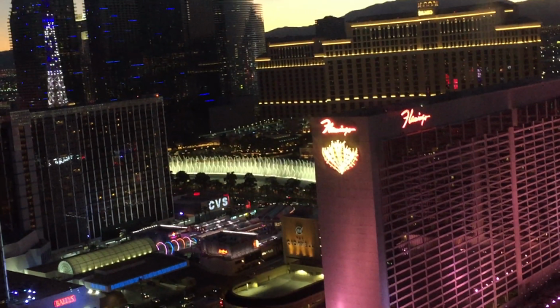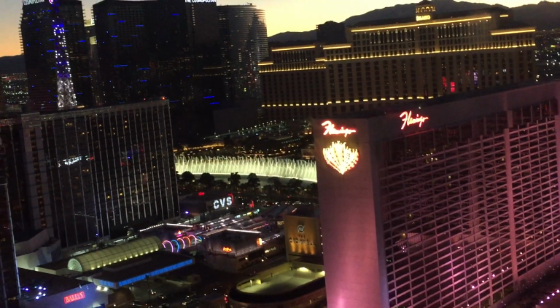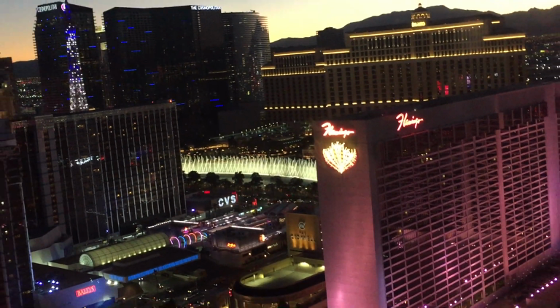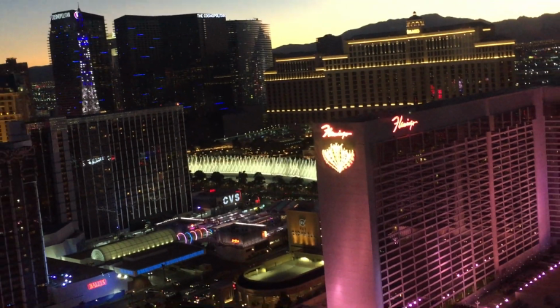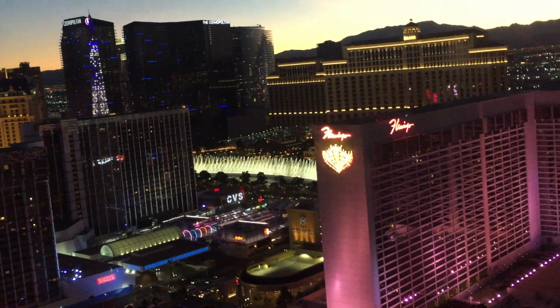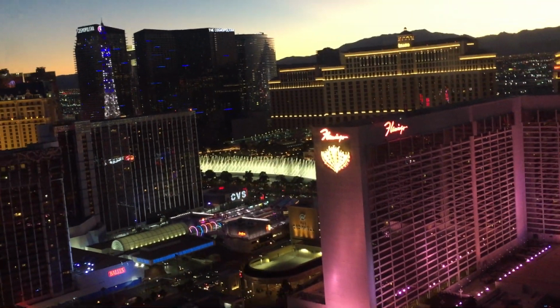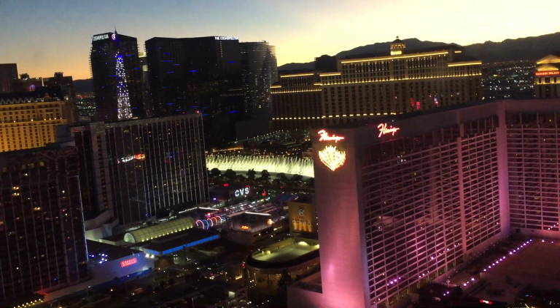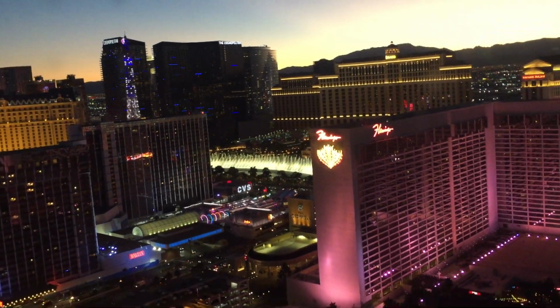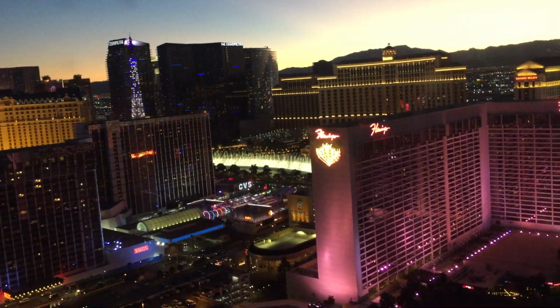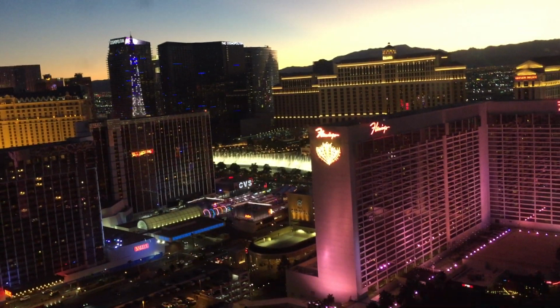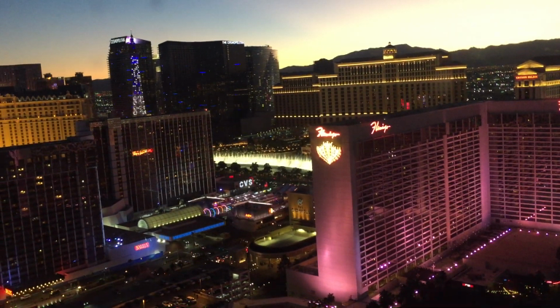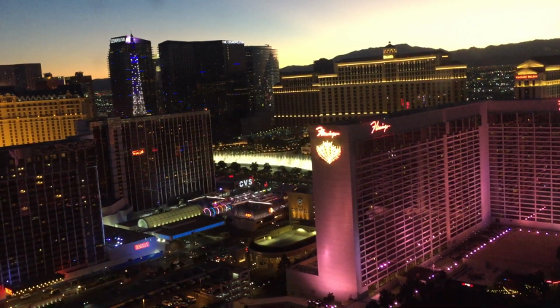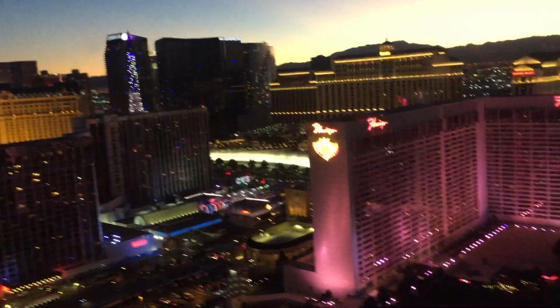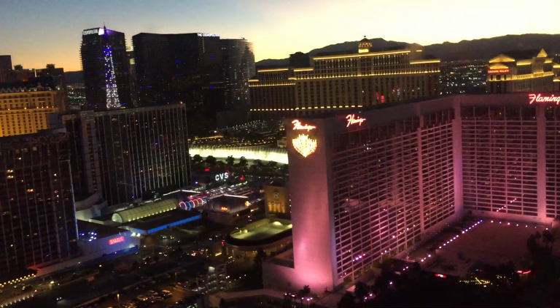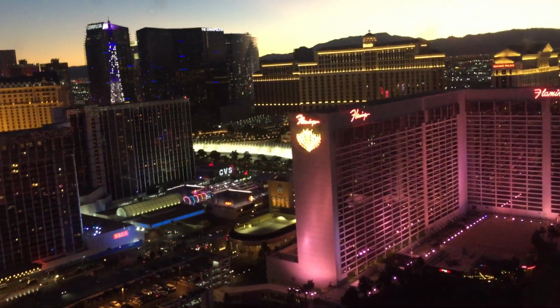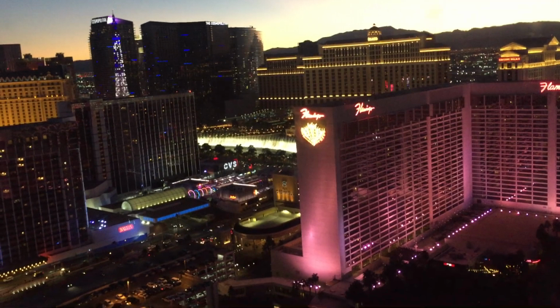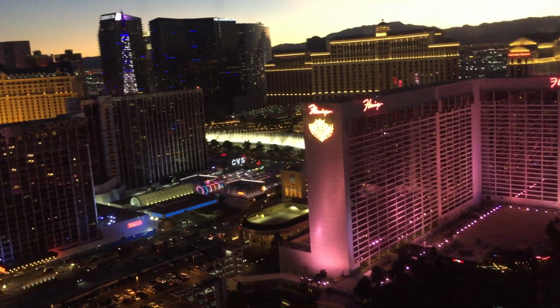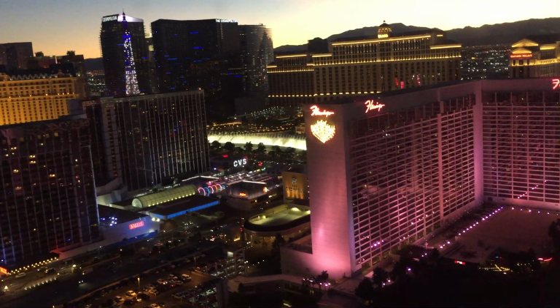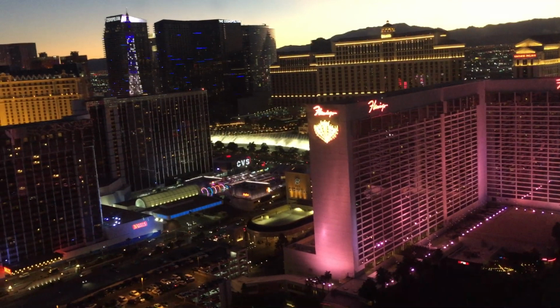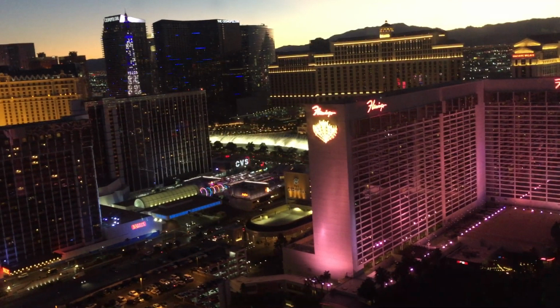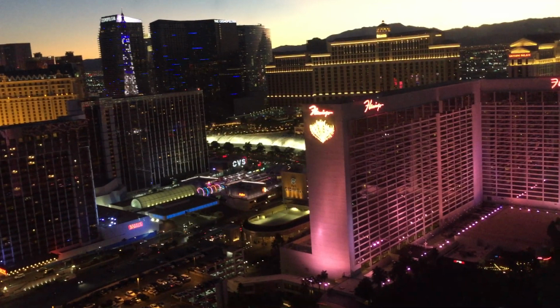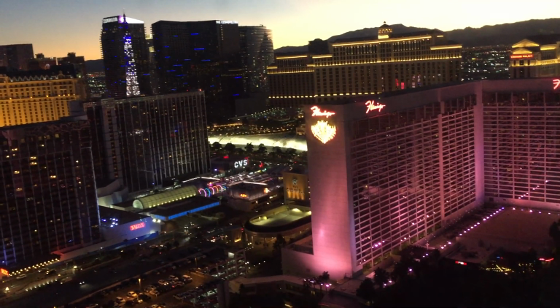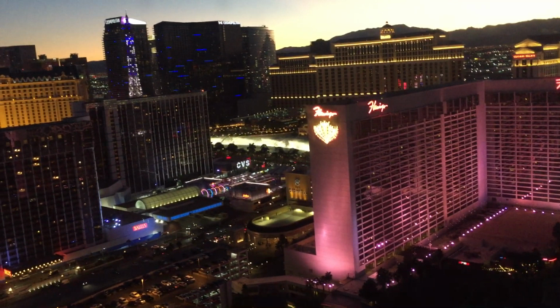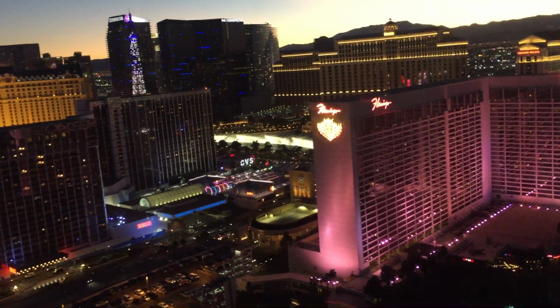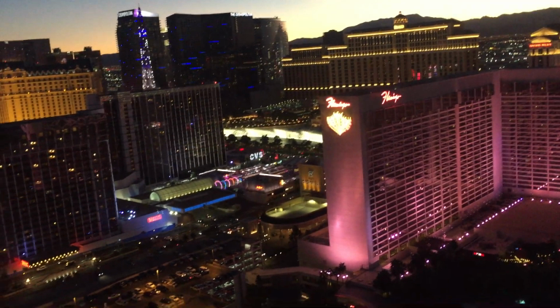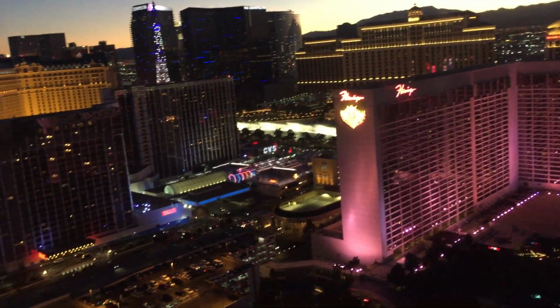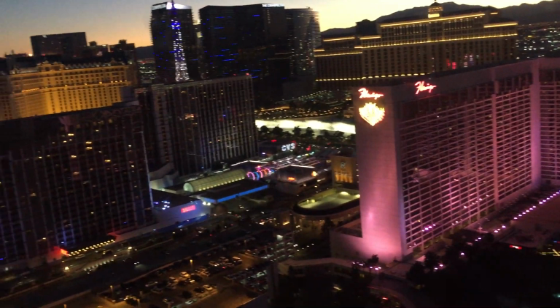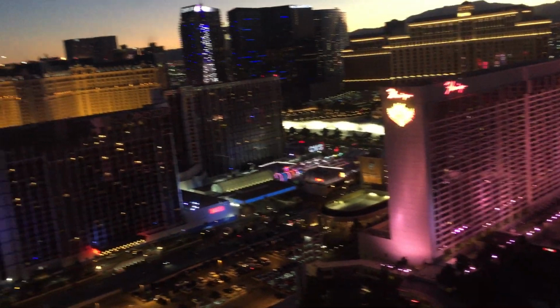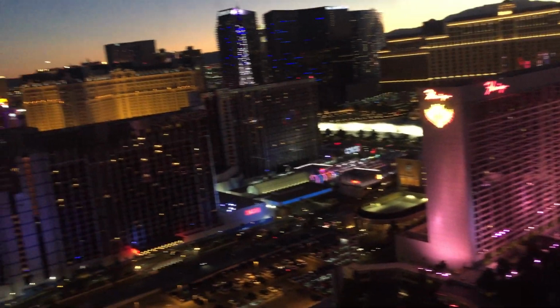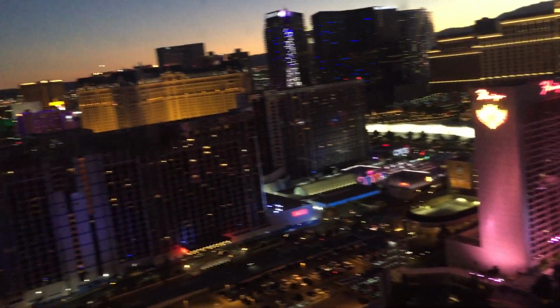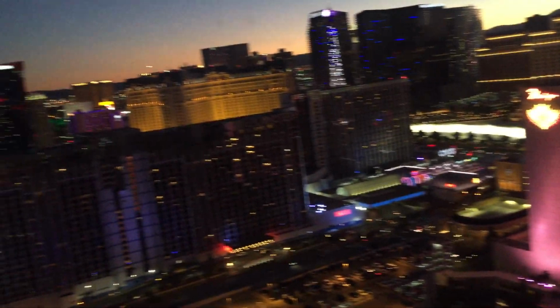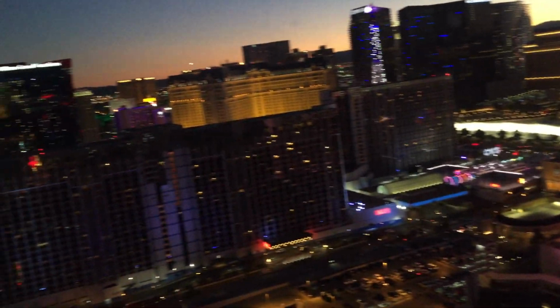They say once the sun sets in Vegas, the fun starts. Let's hear some noise before the eye roll. It's all about the city of lights tonight.